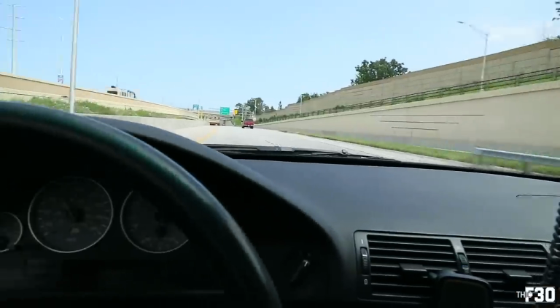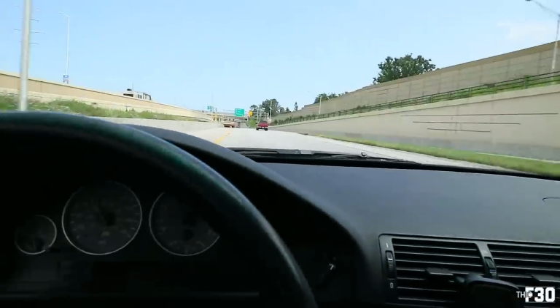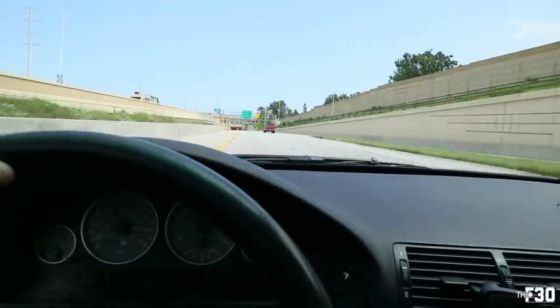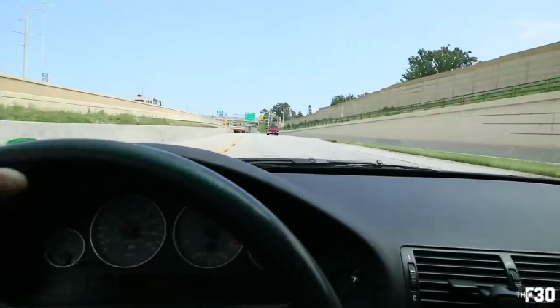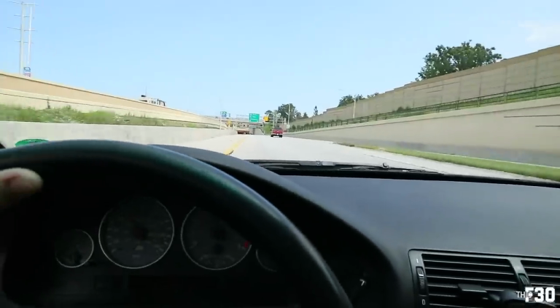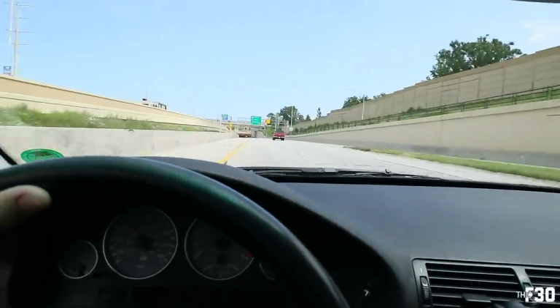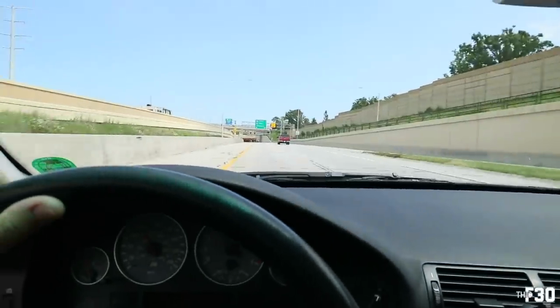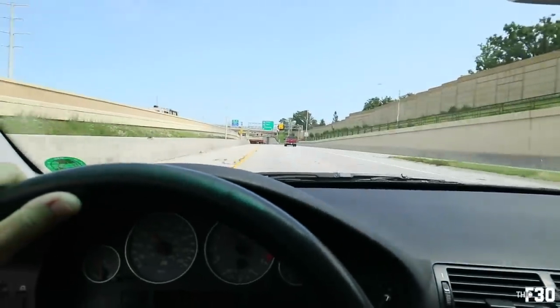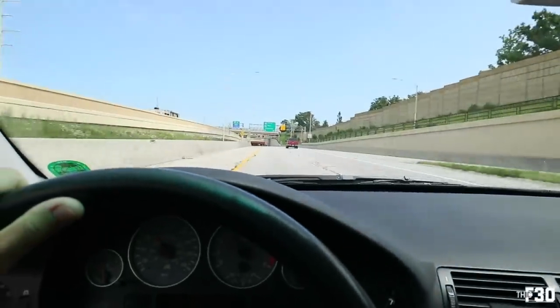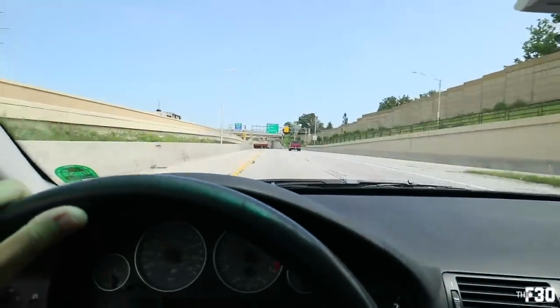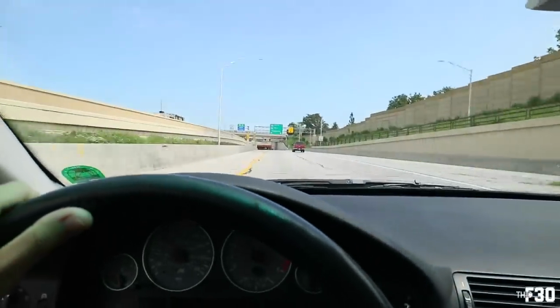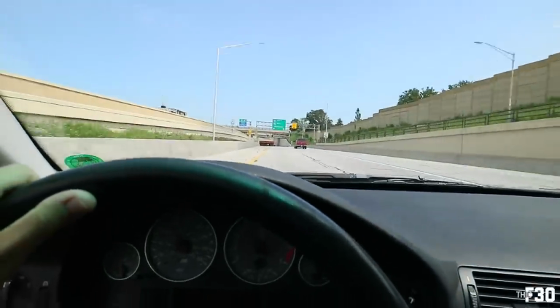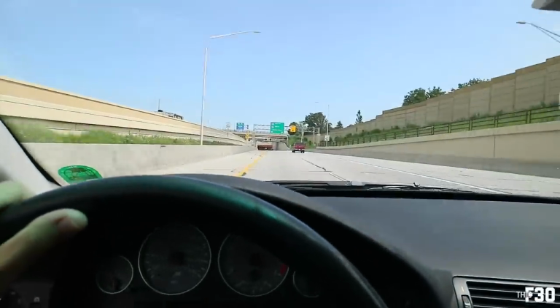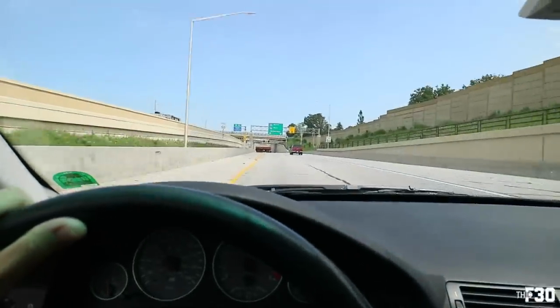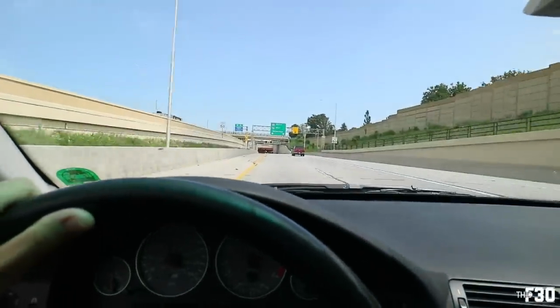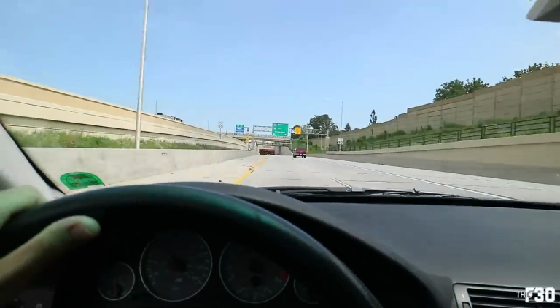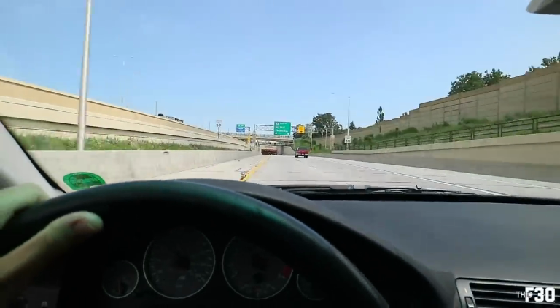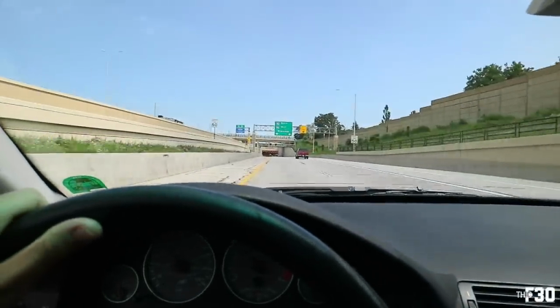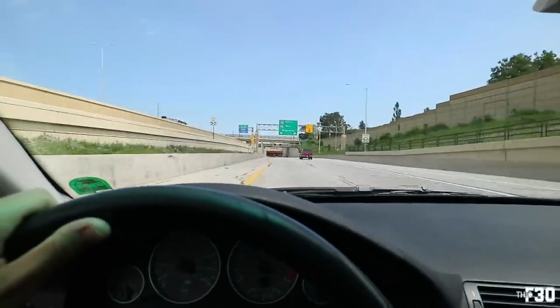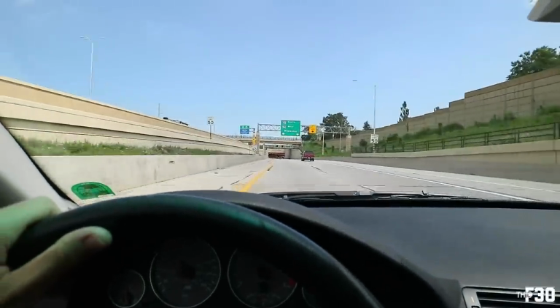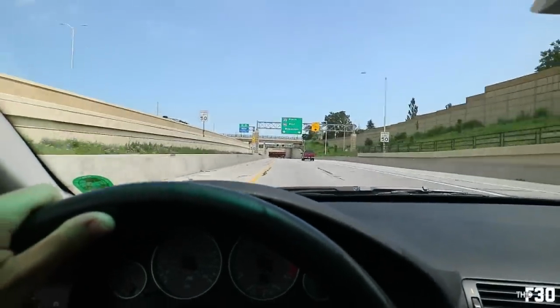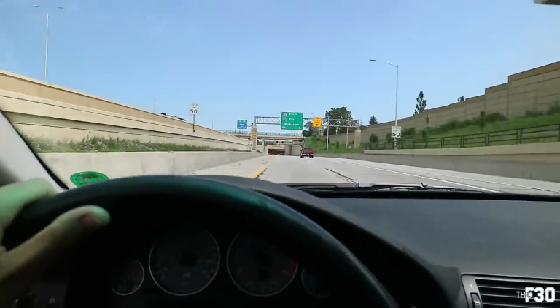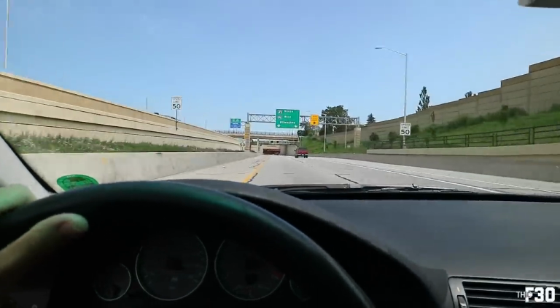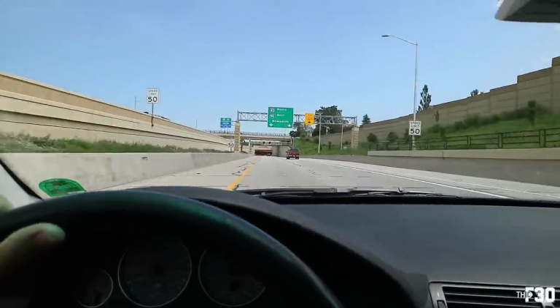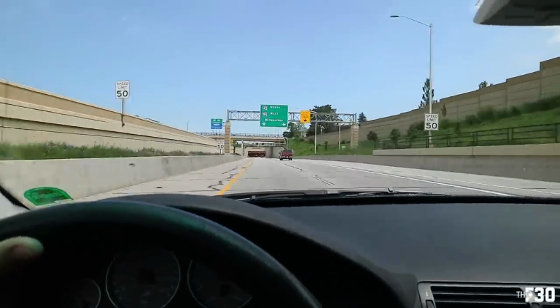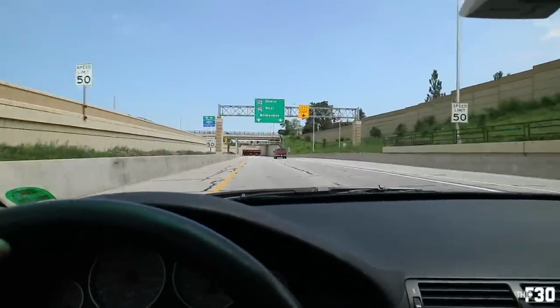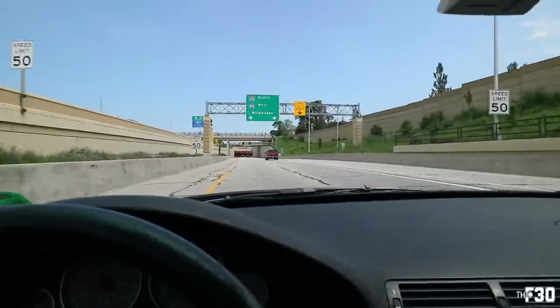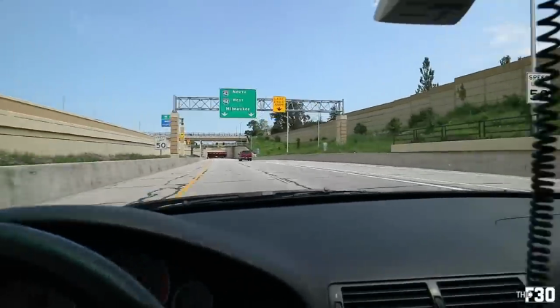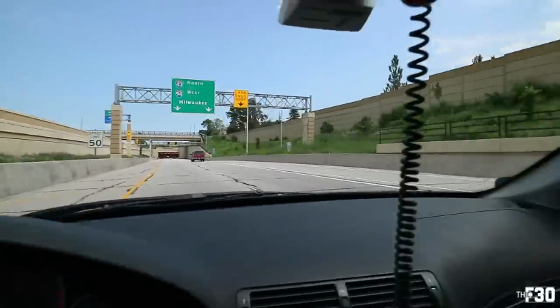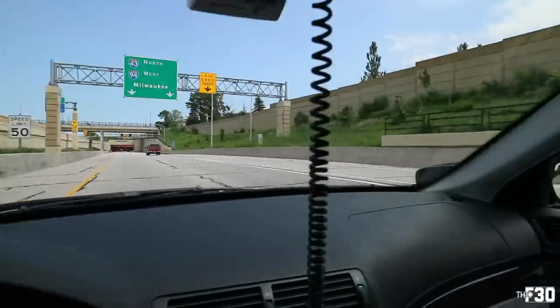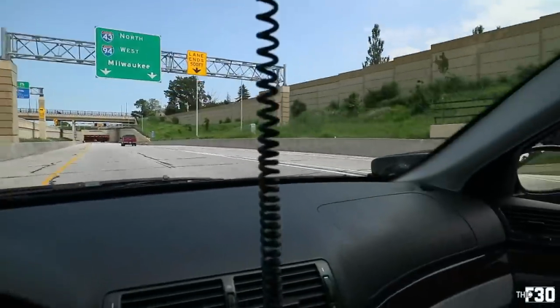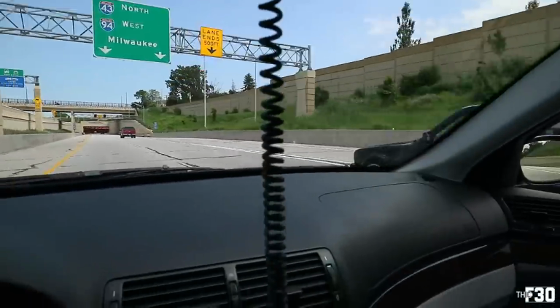Oh dude, got a tunnel coming up. We got the tunnel, baby.